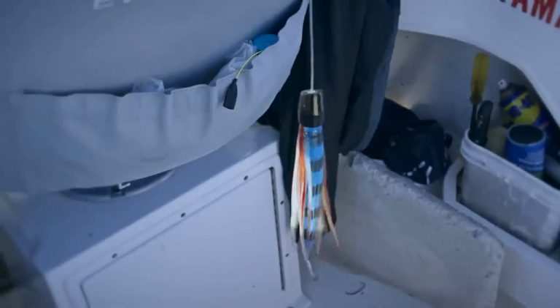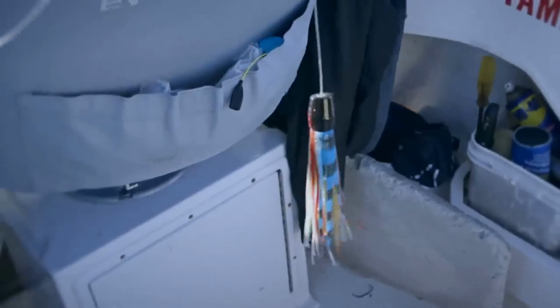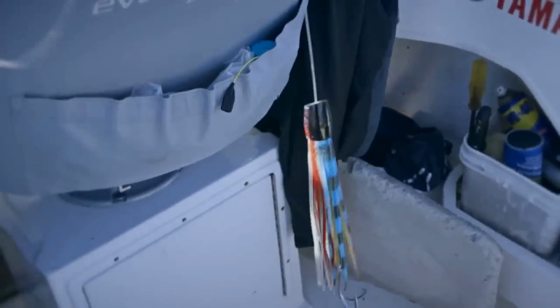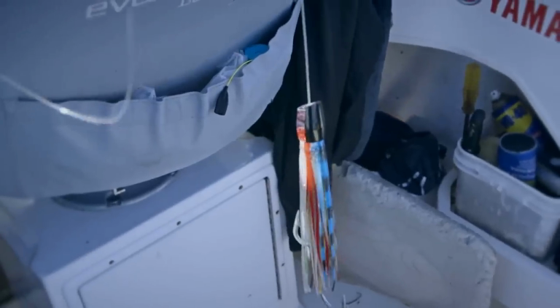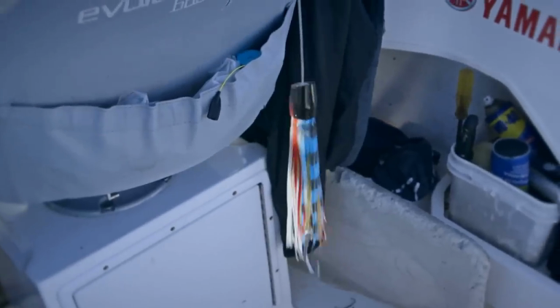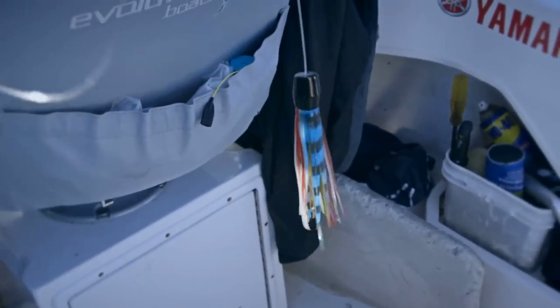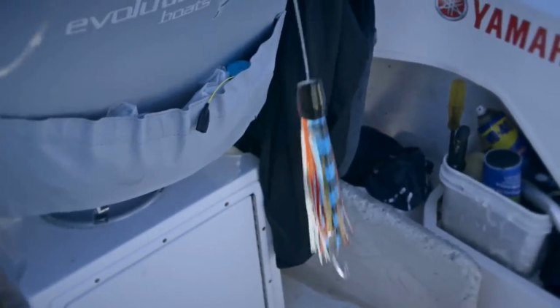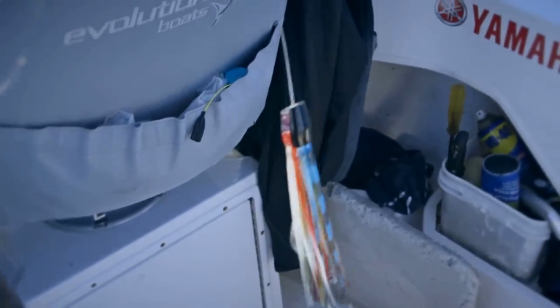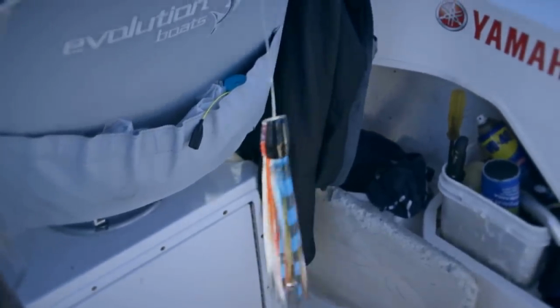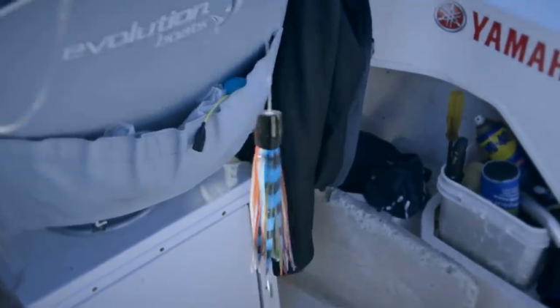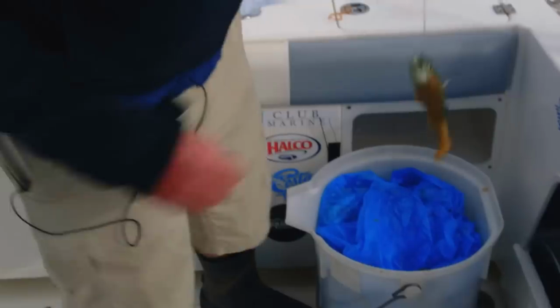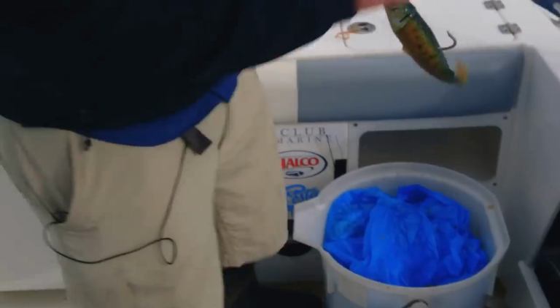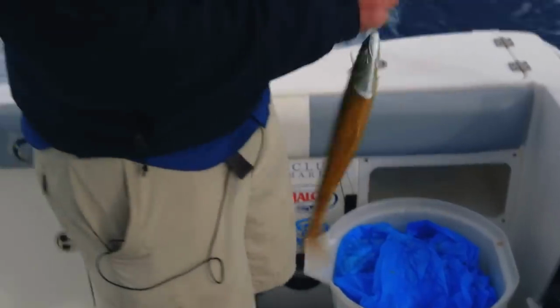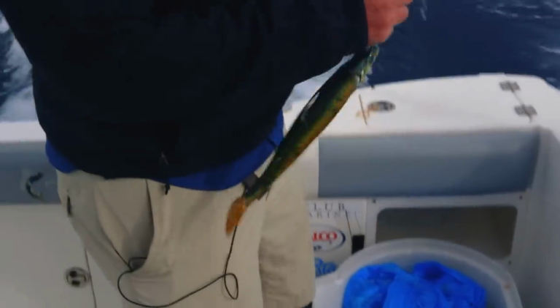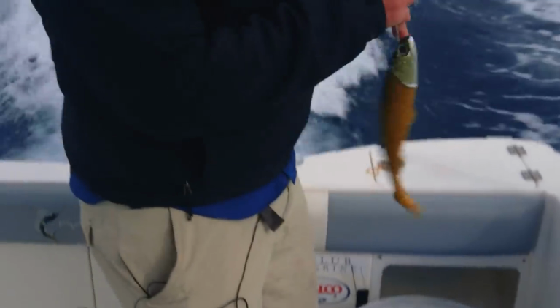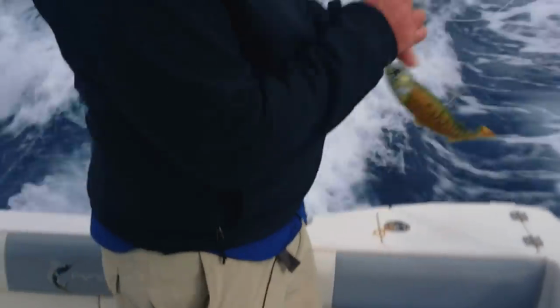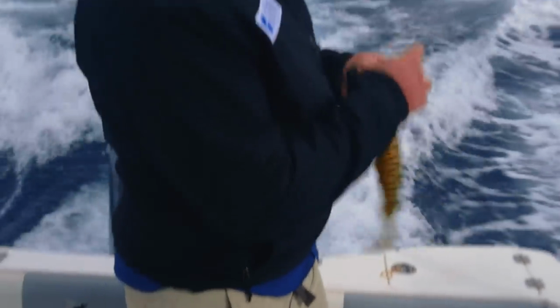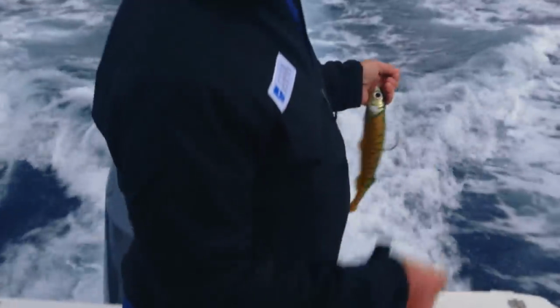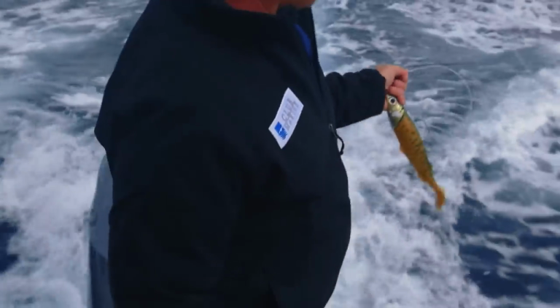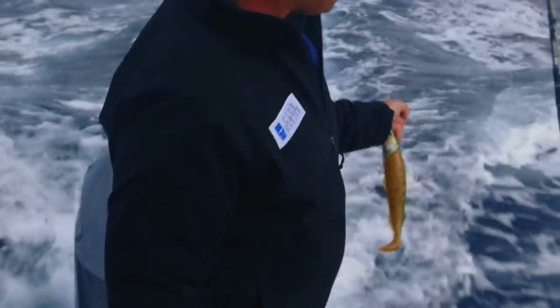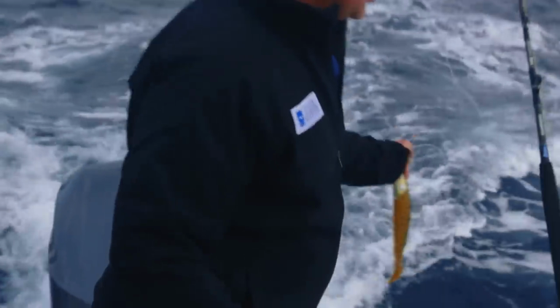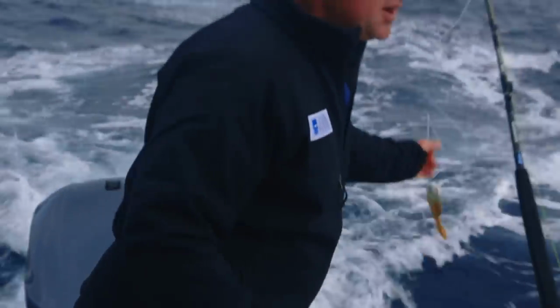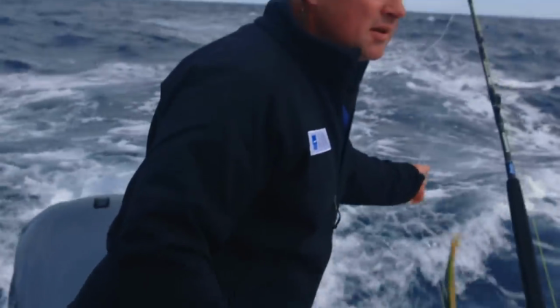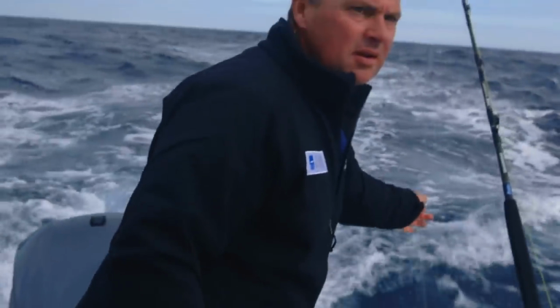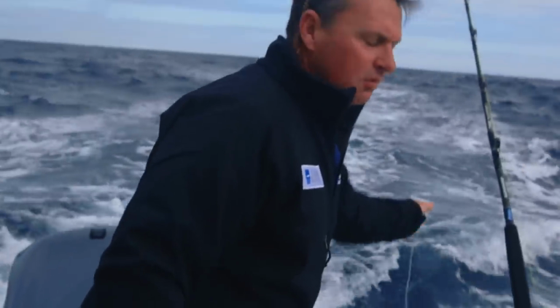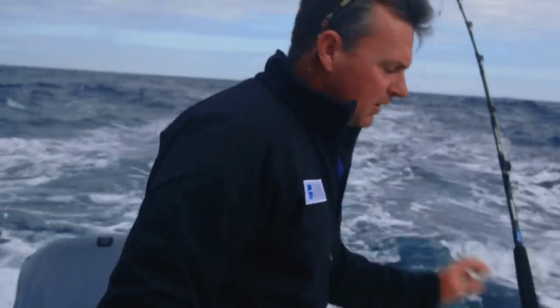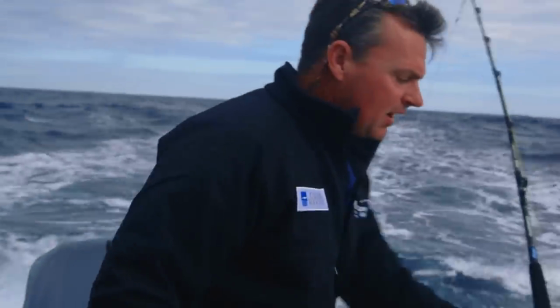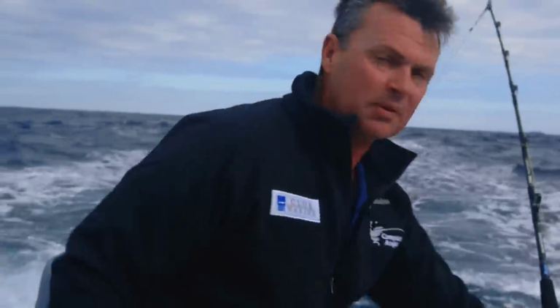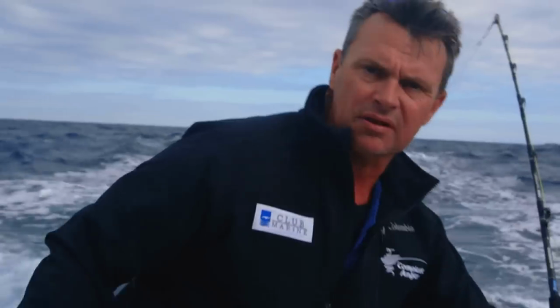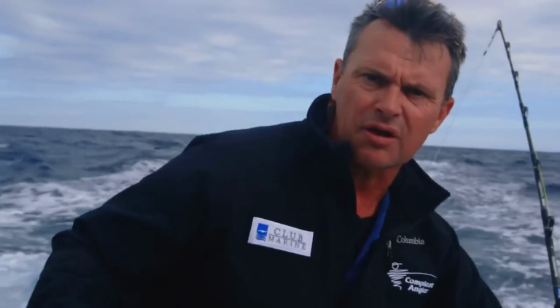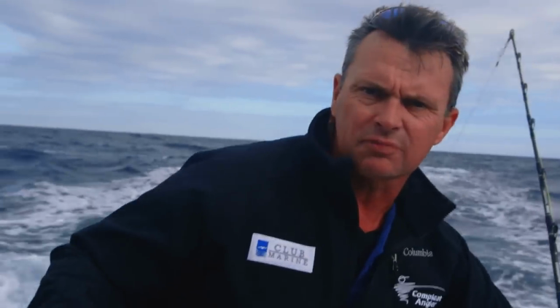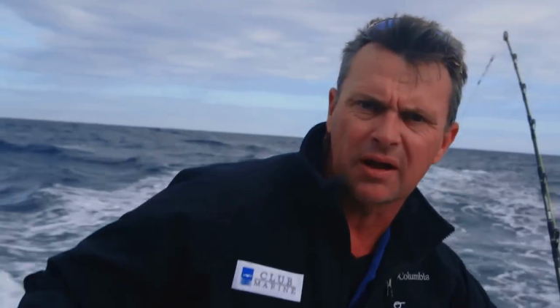Then run a couple of skirts, and of course the old squidgy — run that up in close as well.